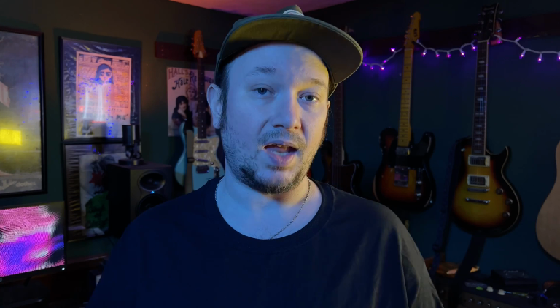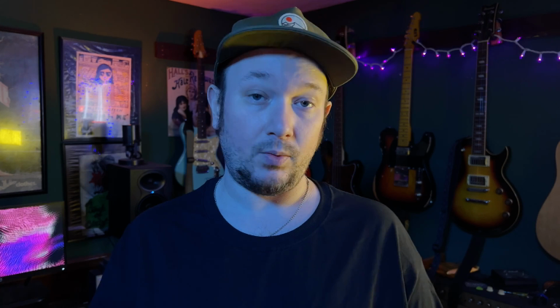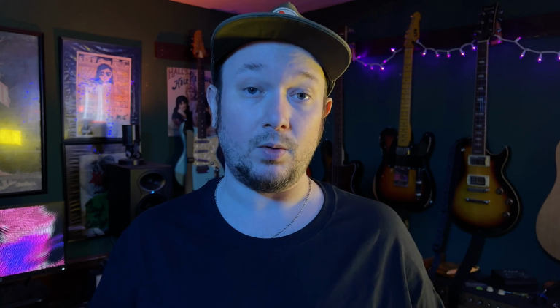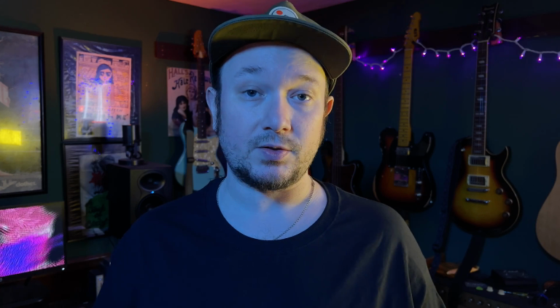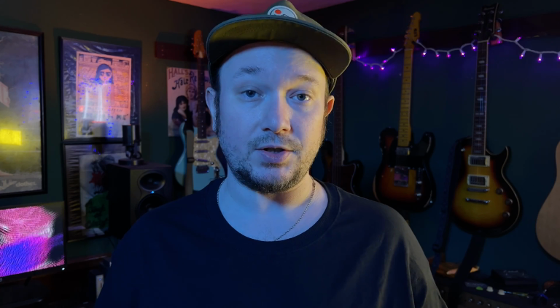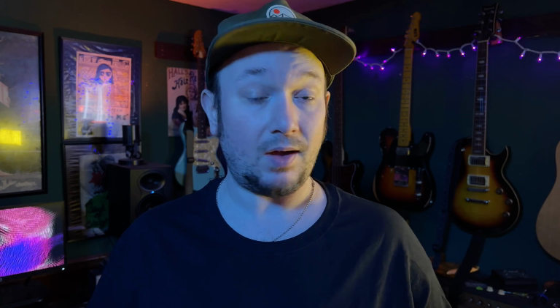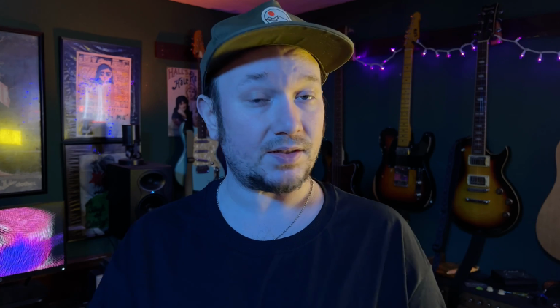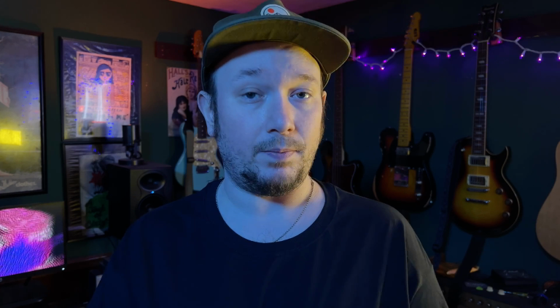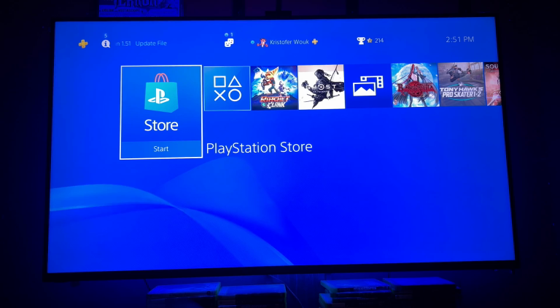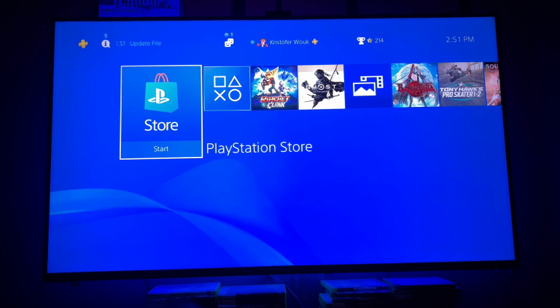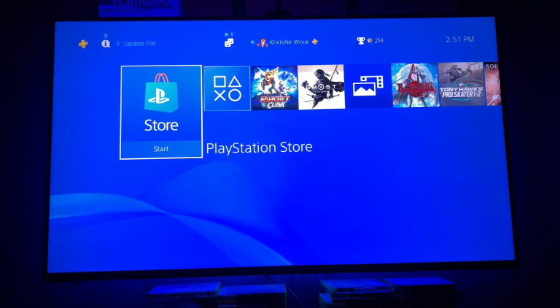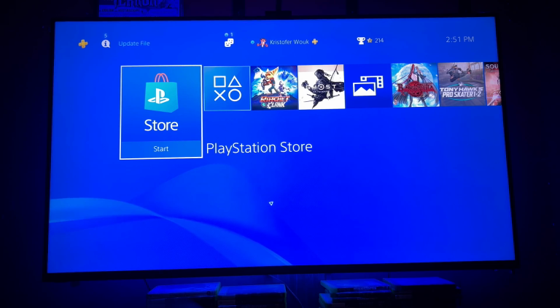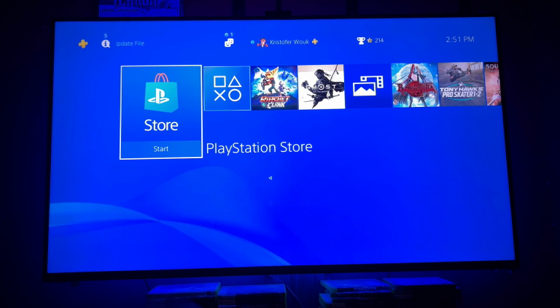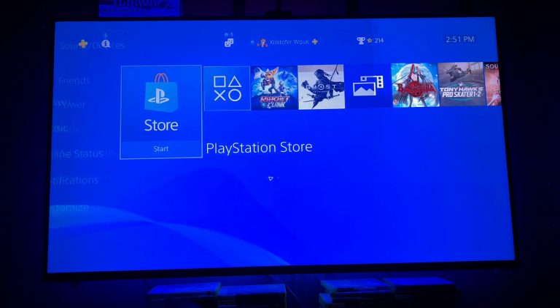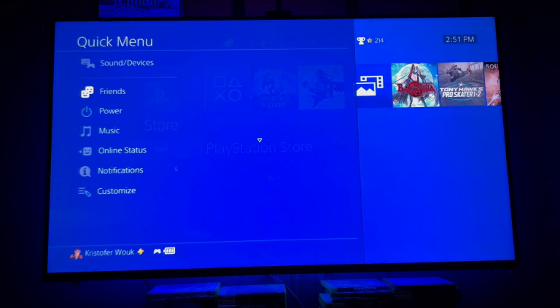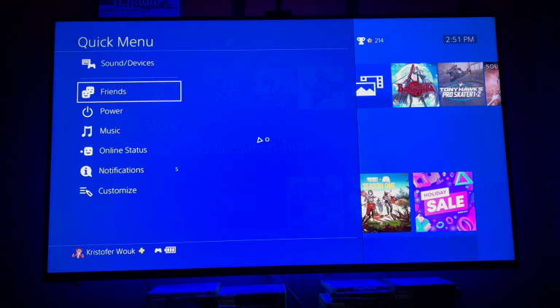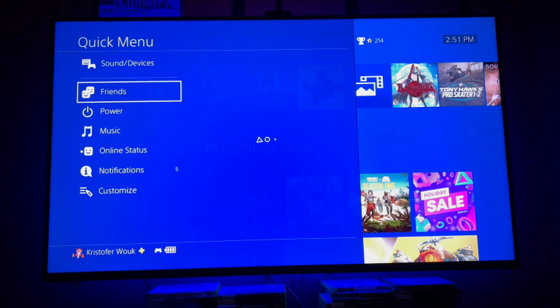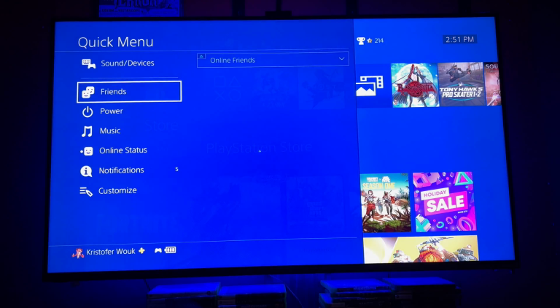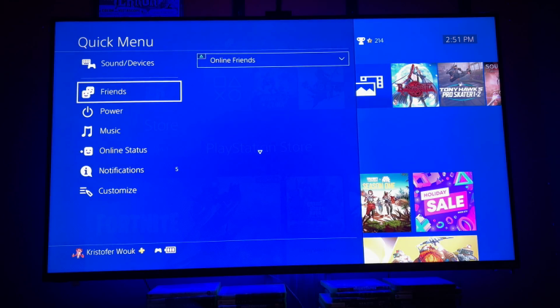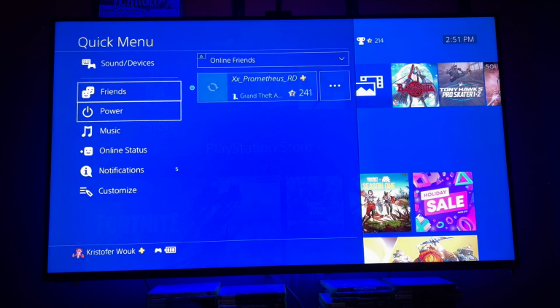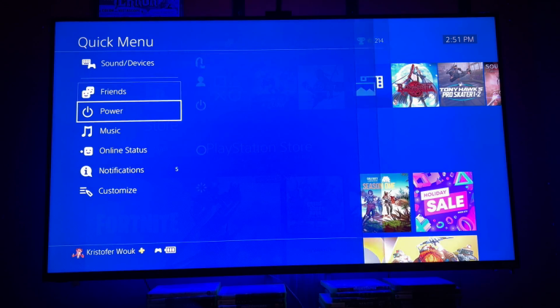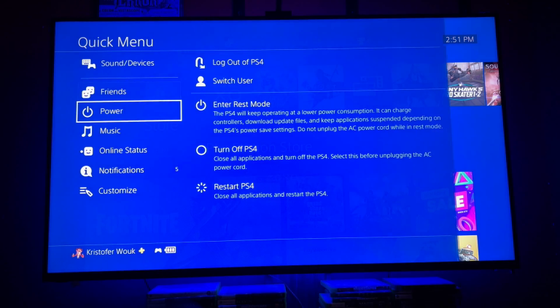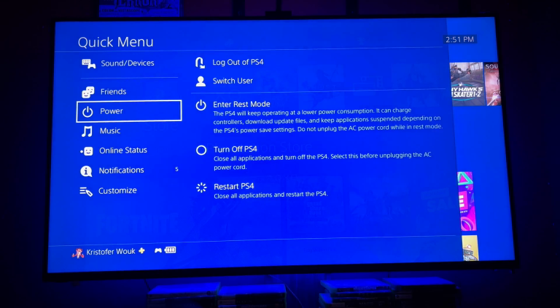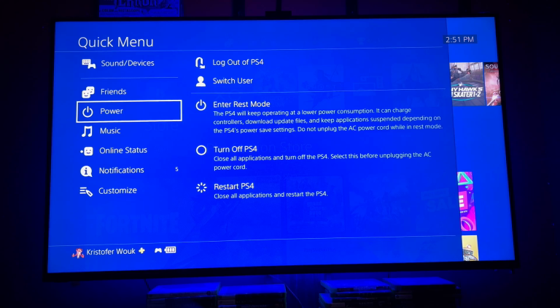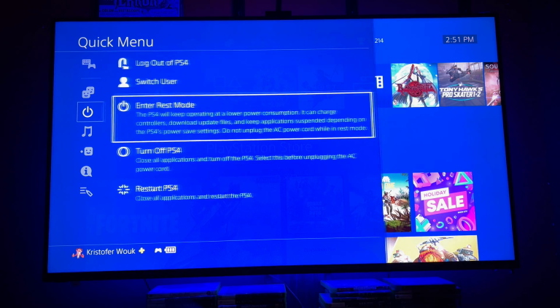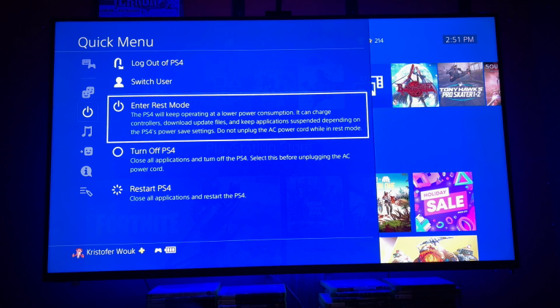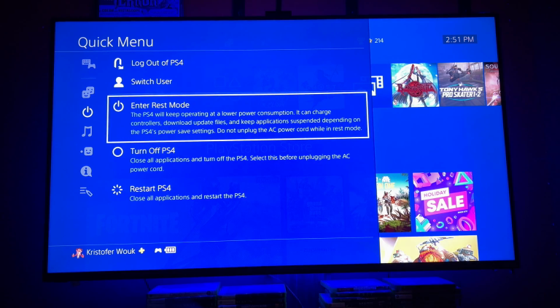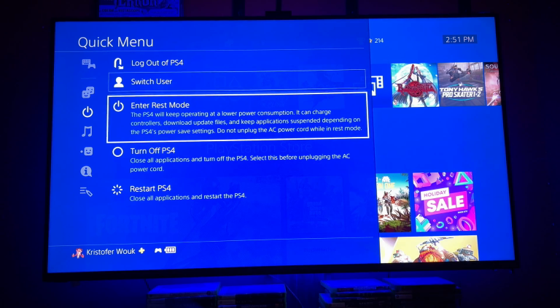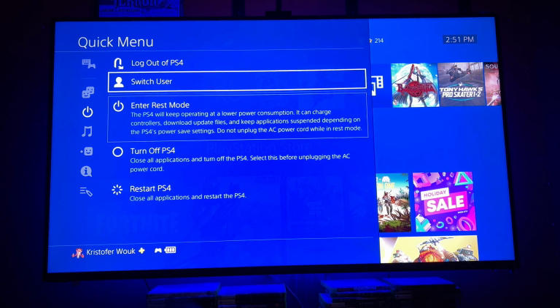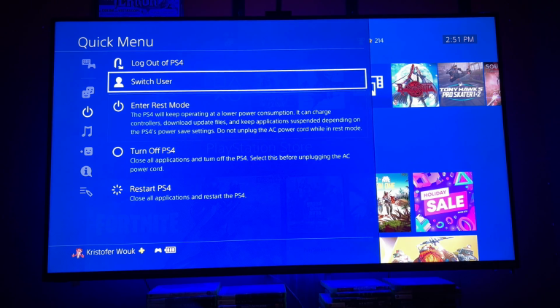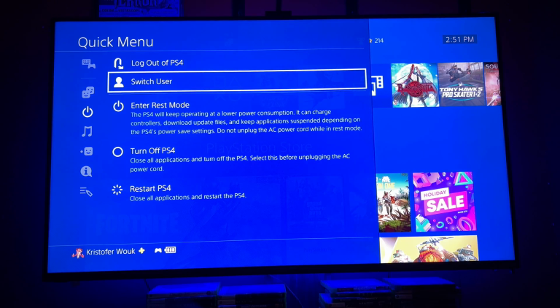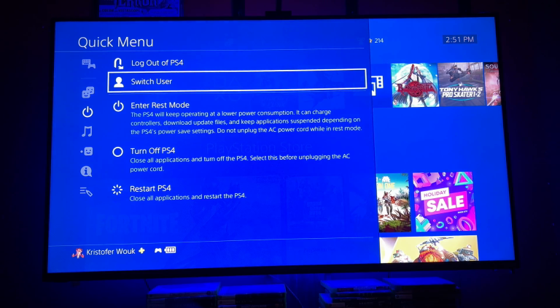Now when you want to switch accounts — say, to buy a game — hold down the PlayStation button to pull up the menu, then go to Power, then Switch User.